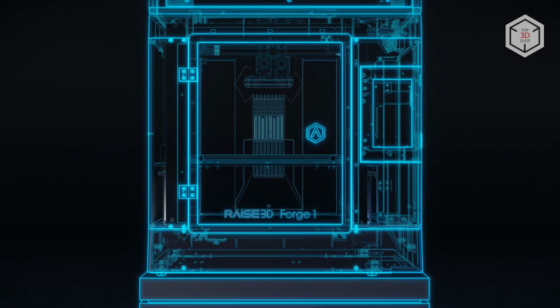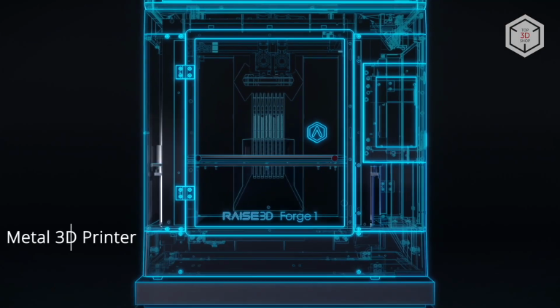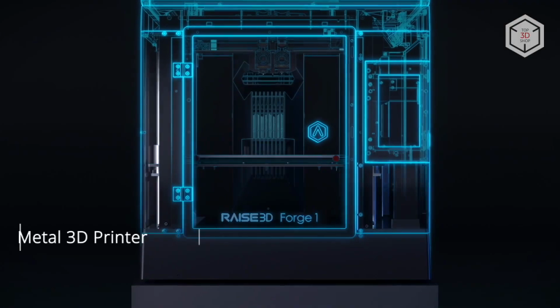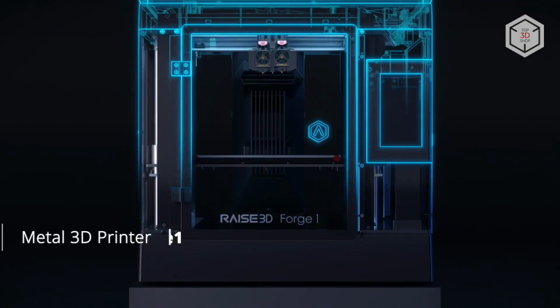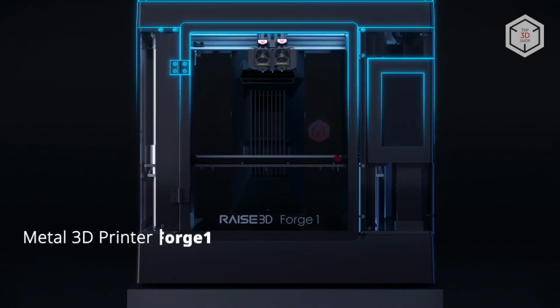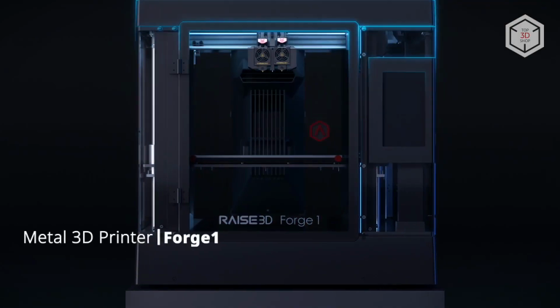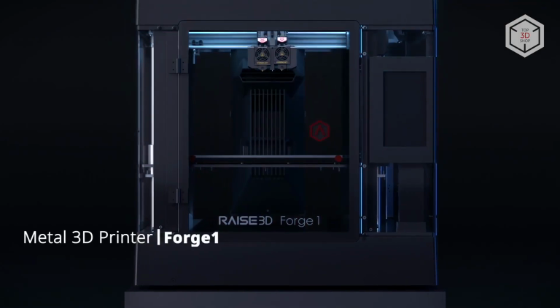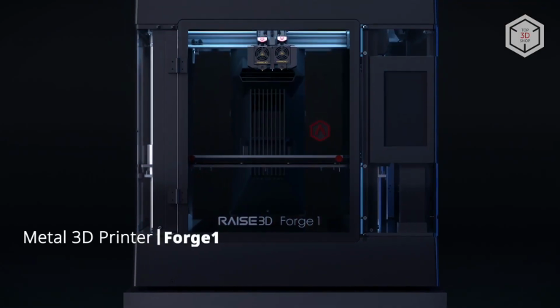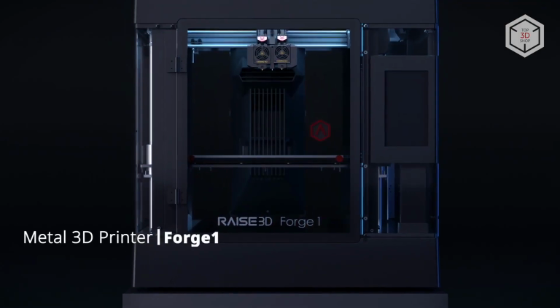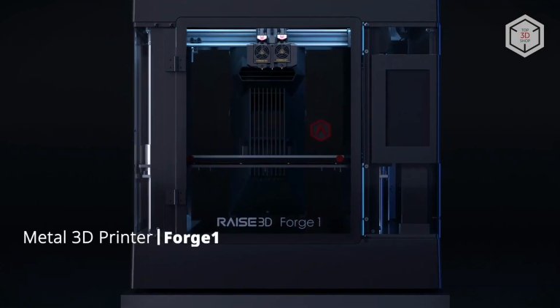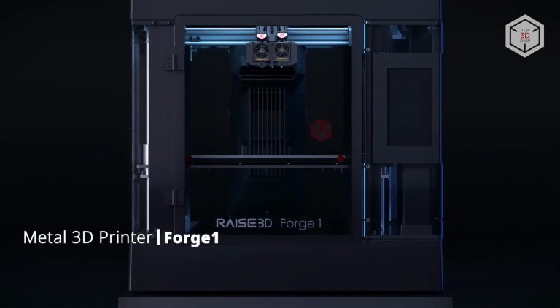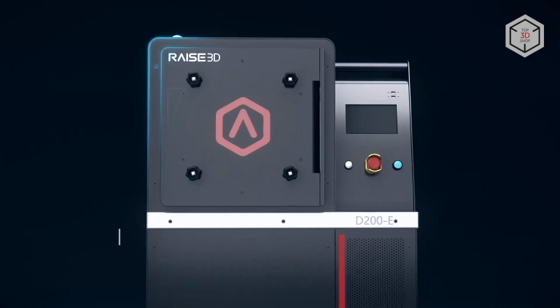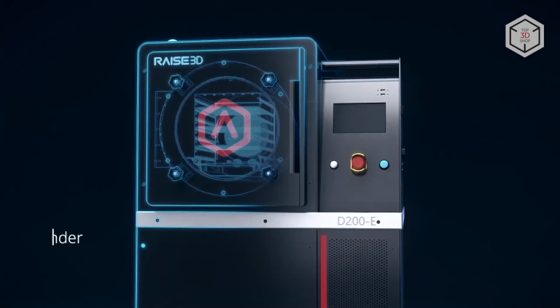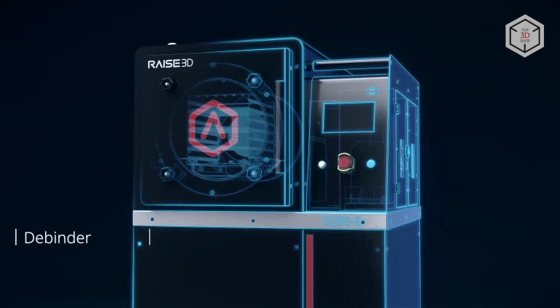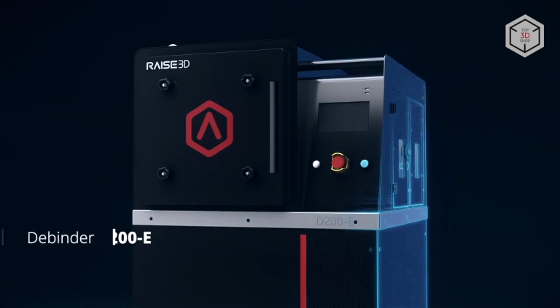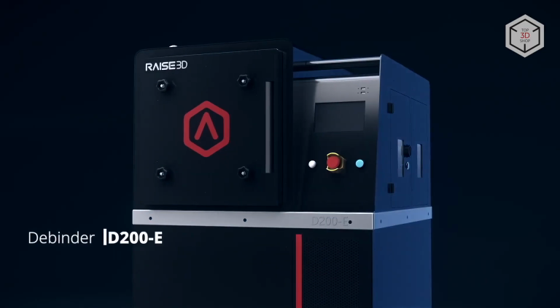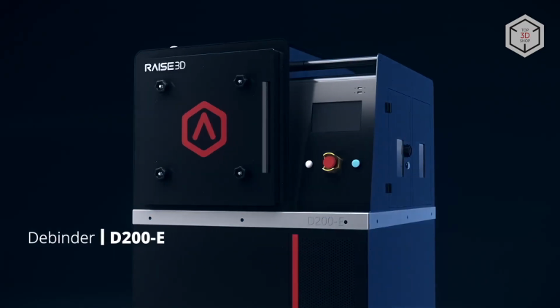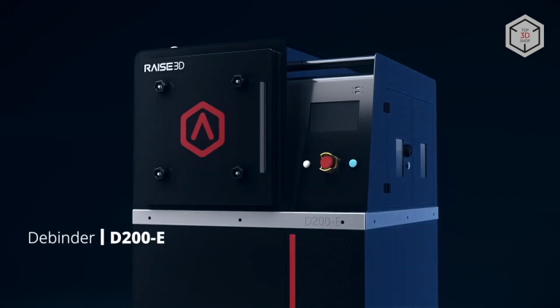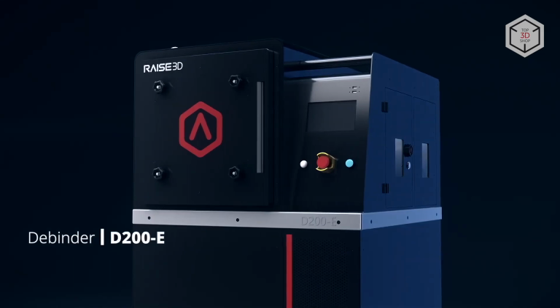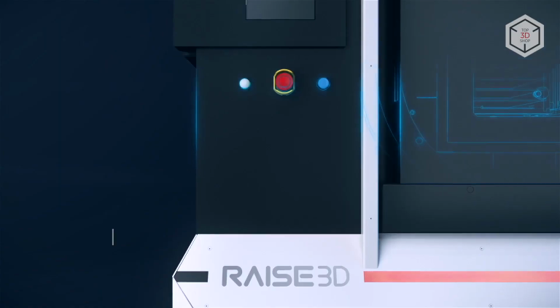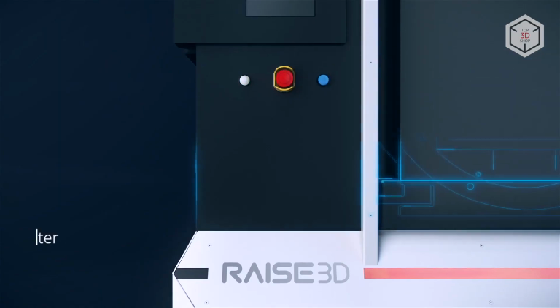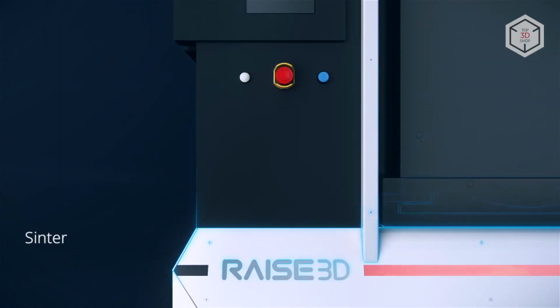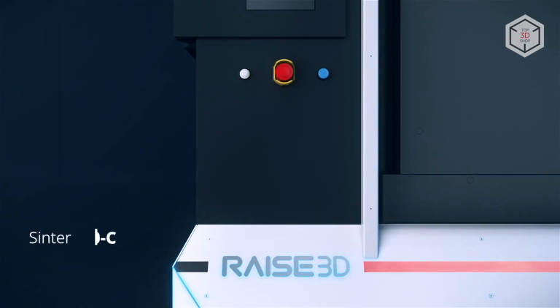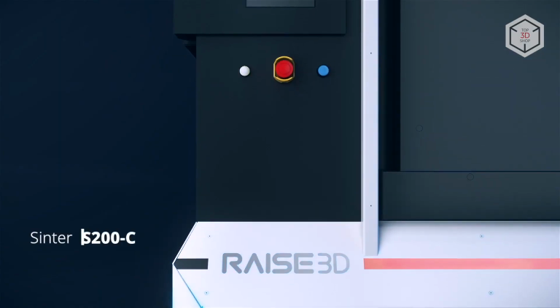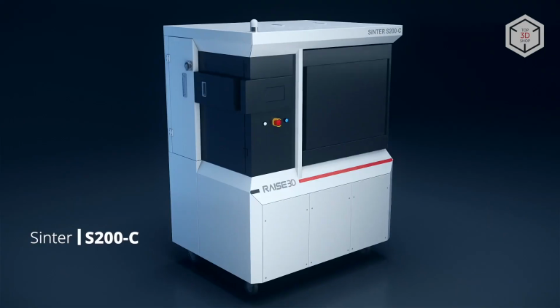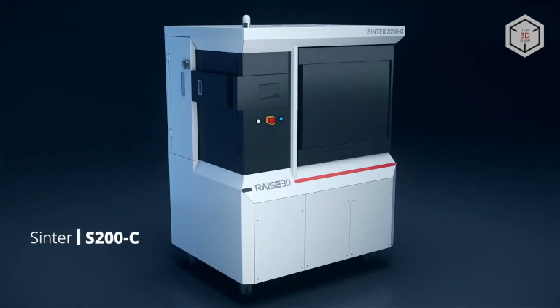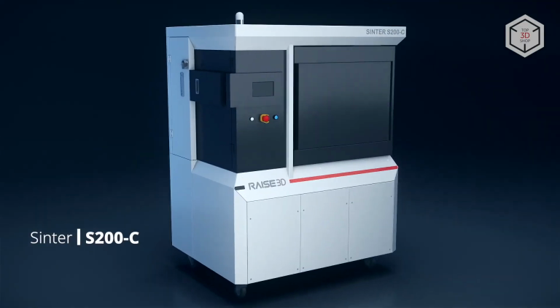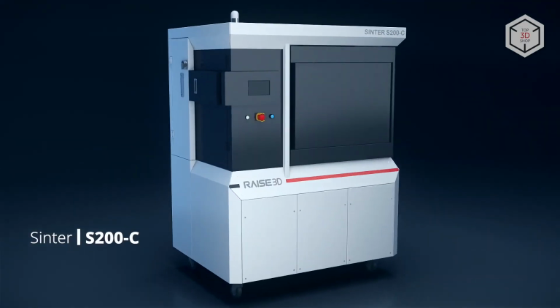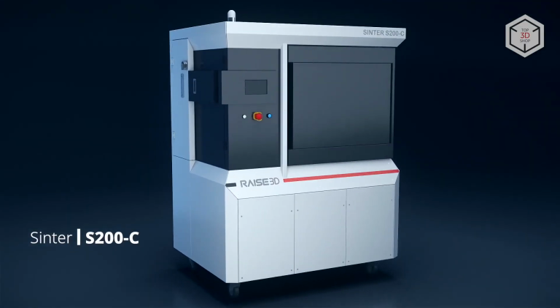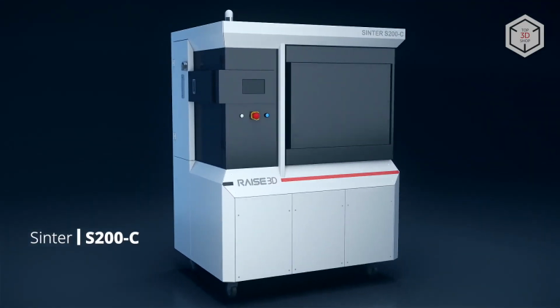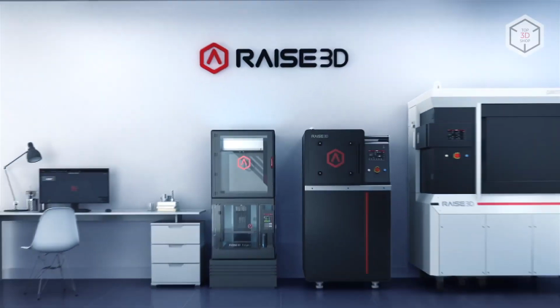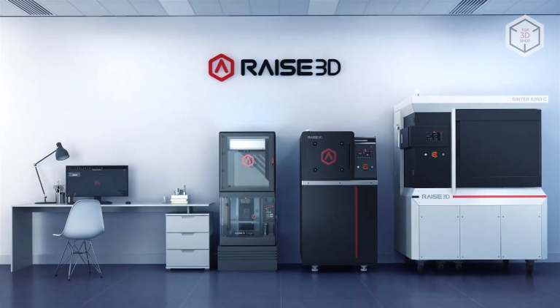Hi everyone, this is Top3DShop, and in this video you will learn about the Metal Fuse printing system by Chinese company Raze3D.